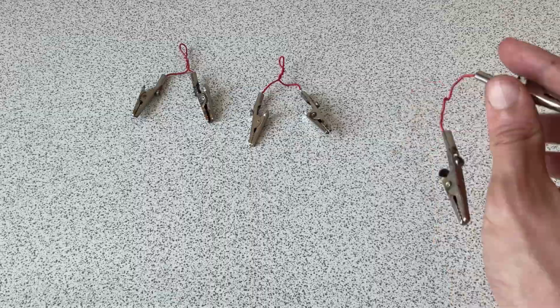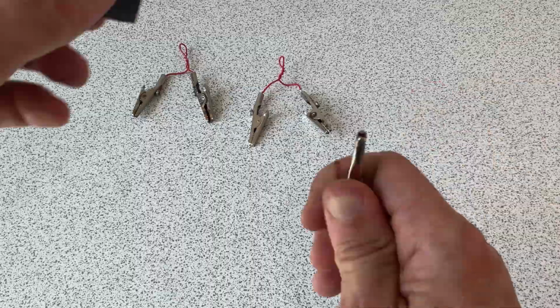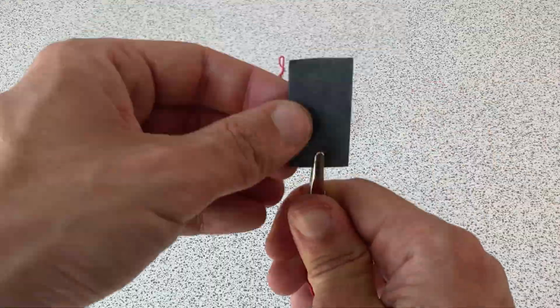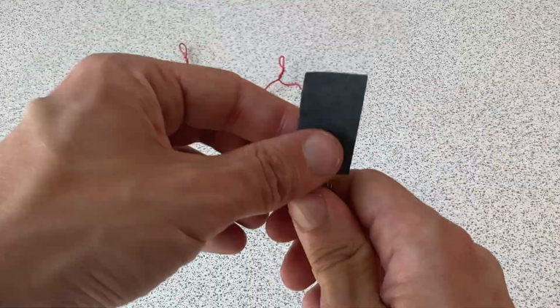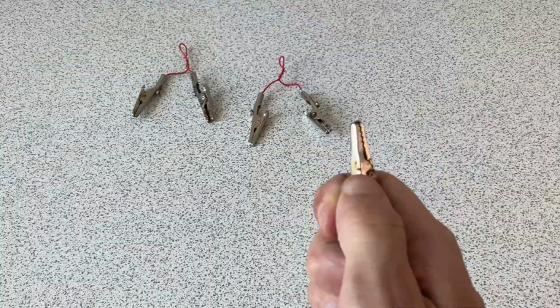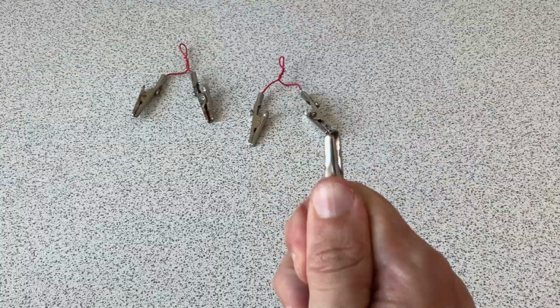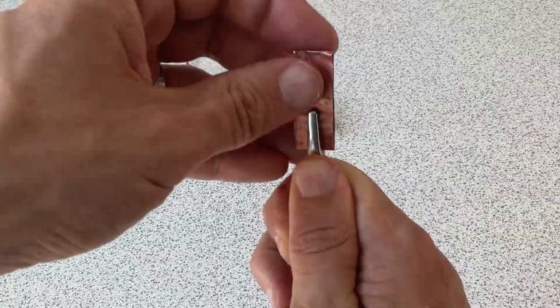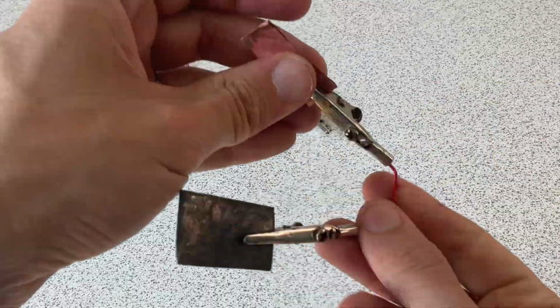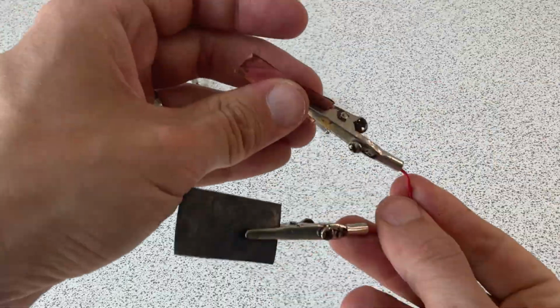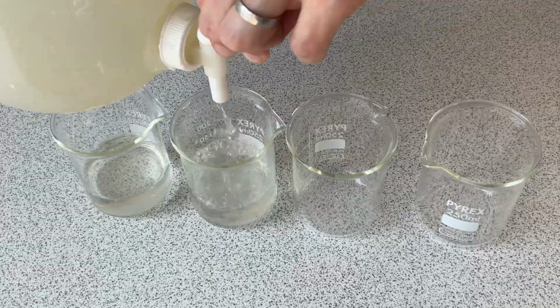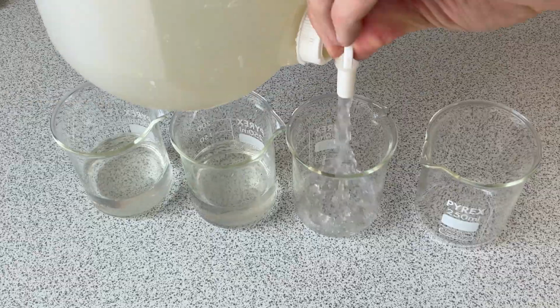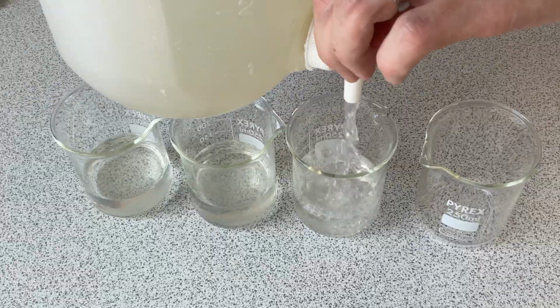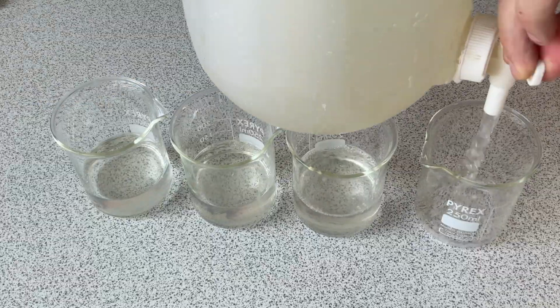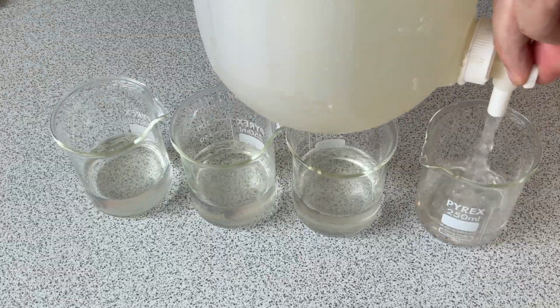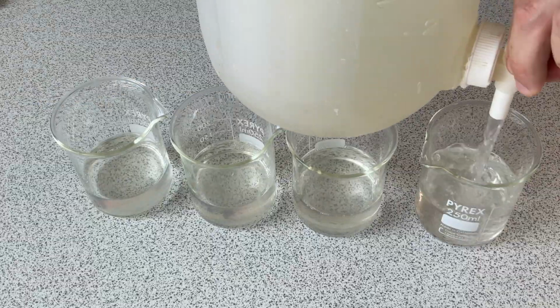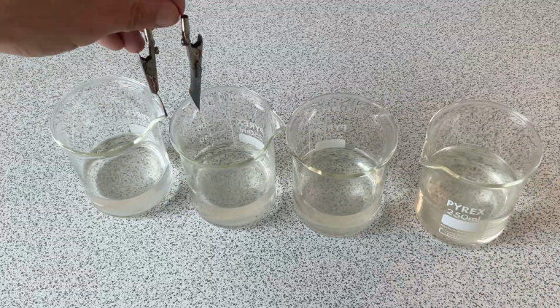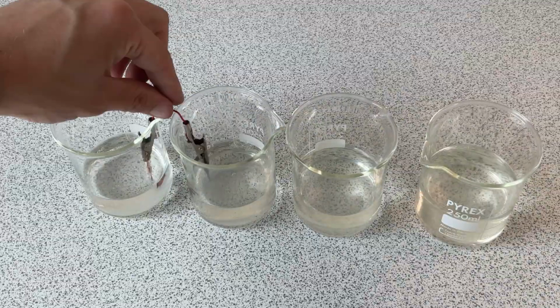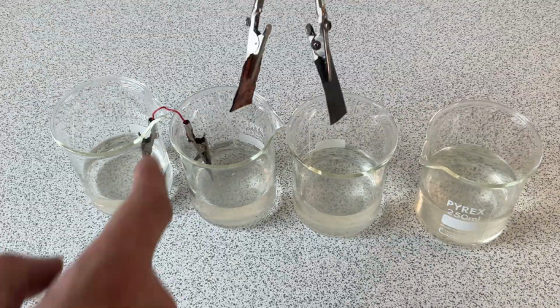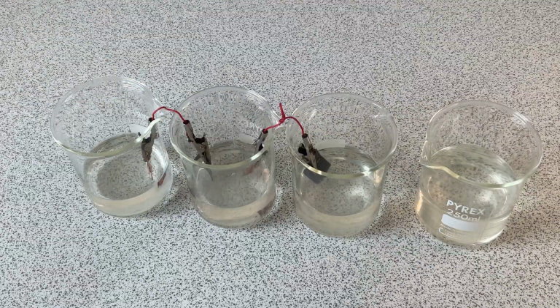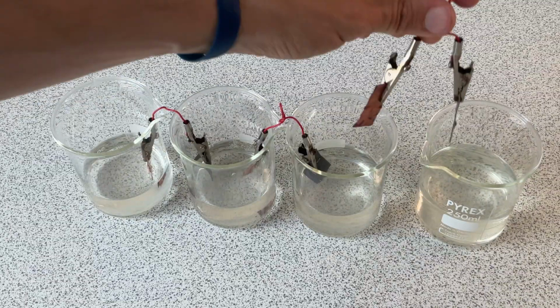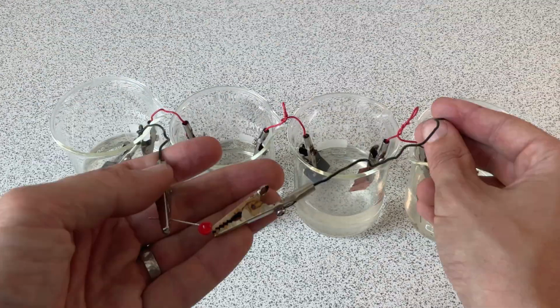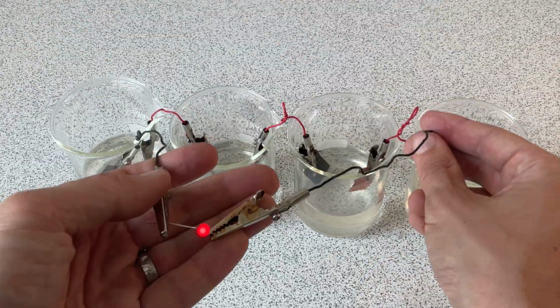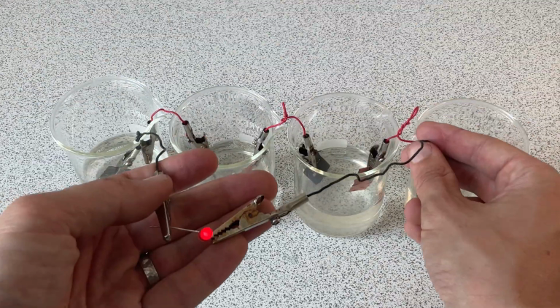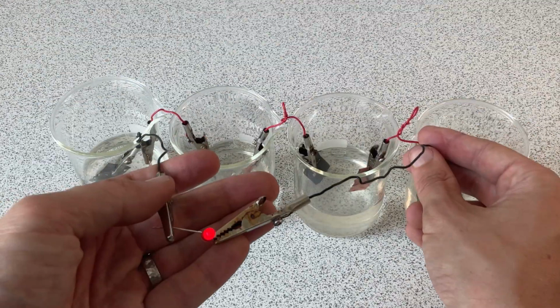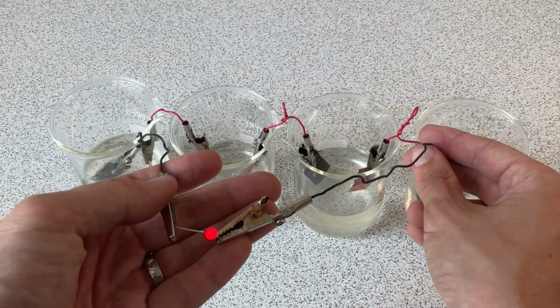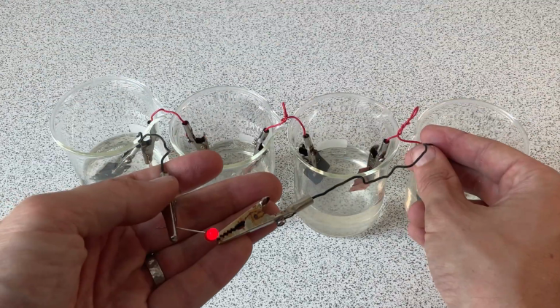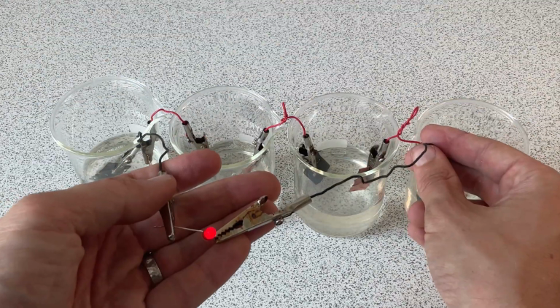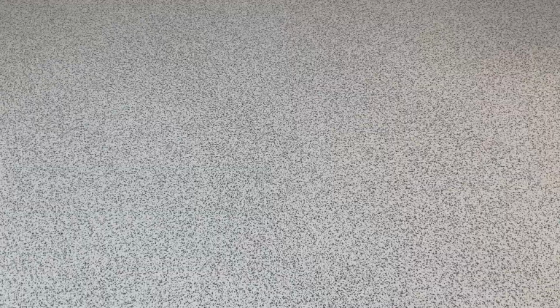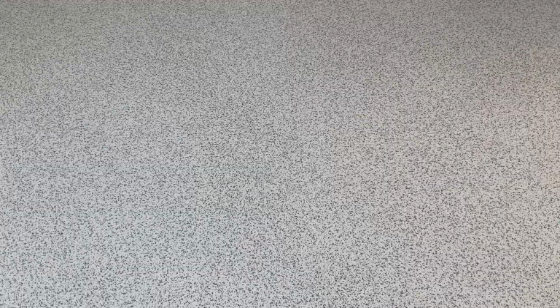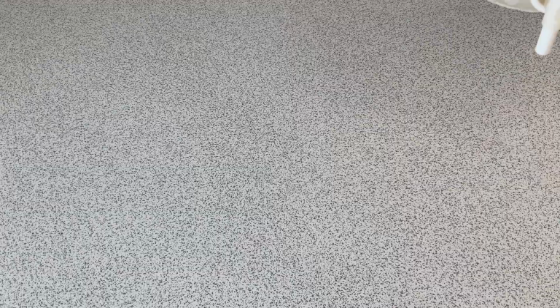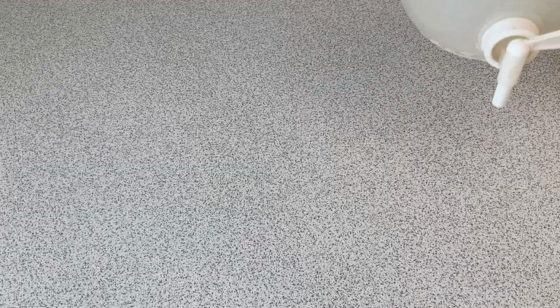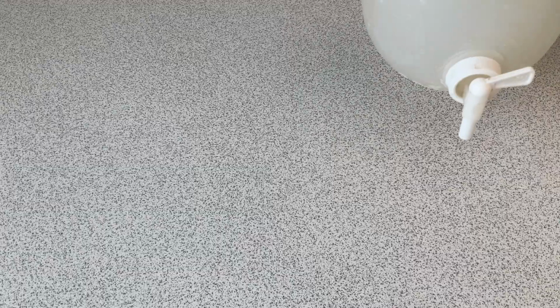In this video I'm going to show you how to make a salt water battery. You're going to need the following things.